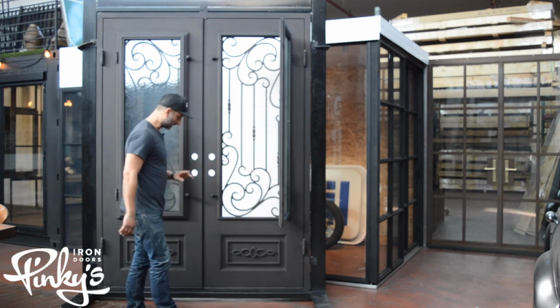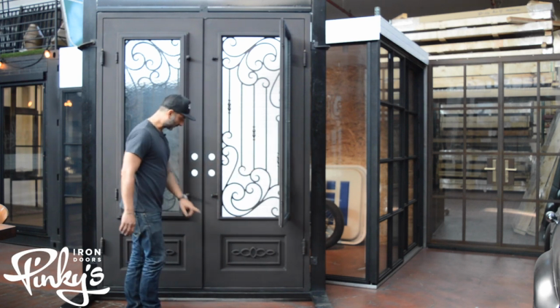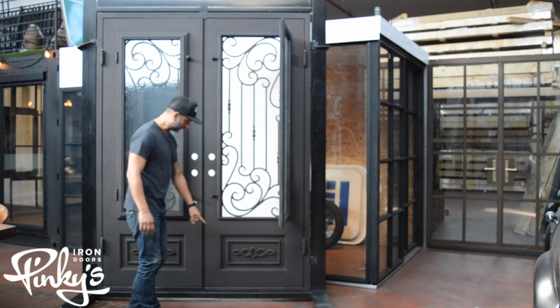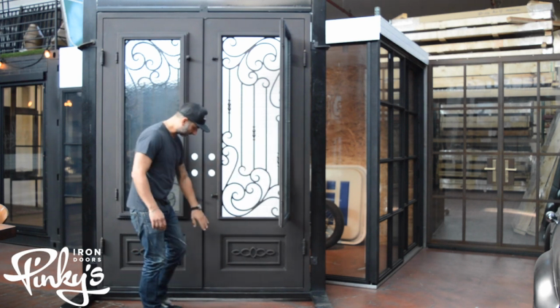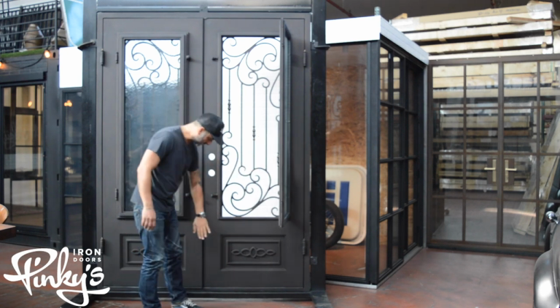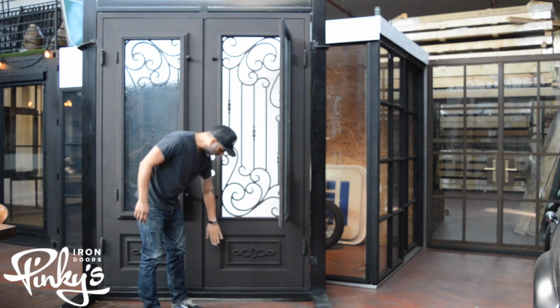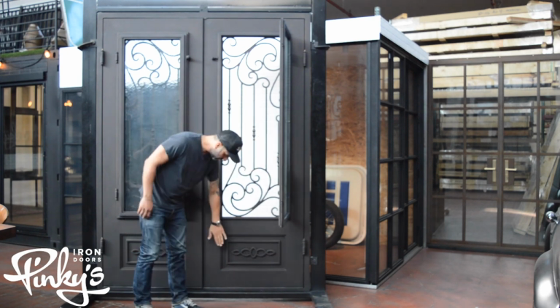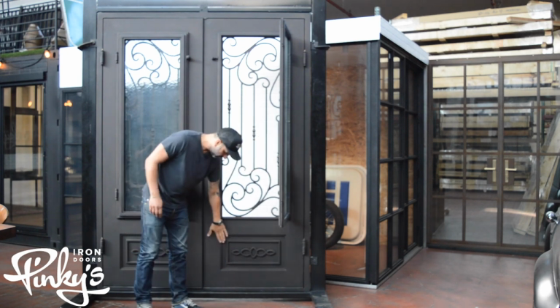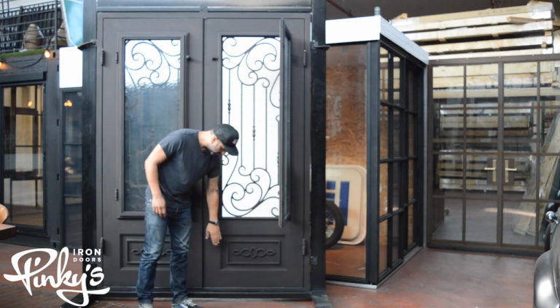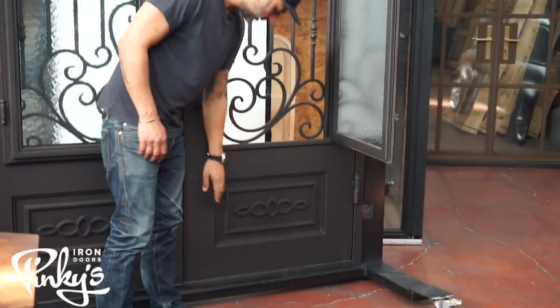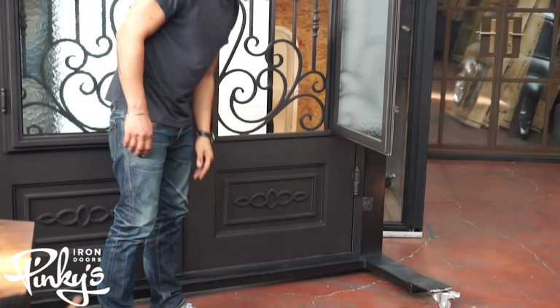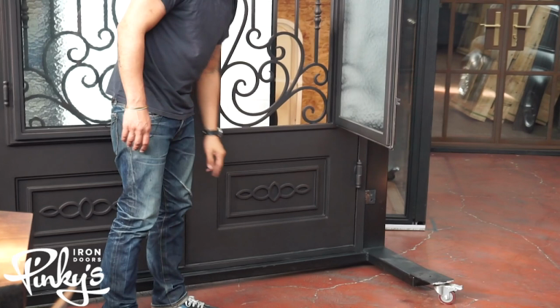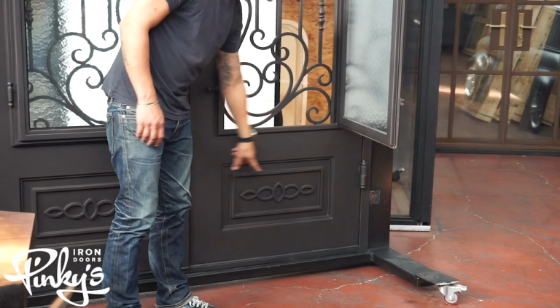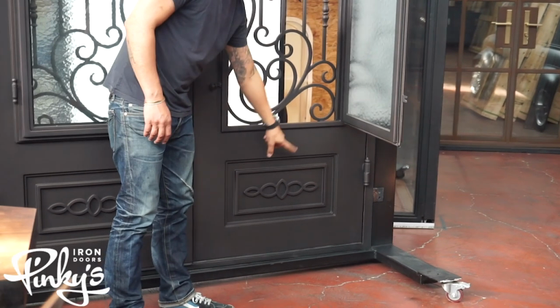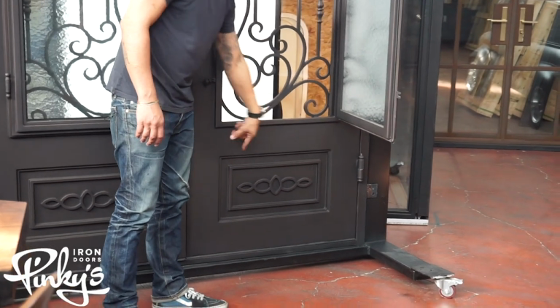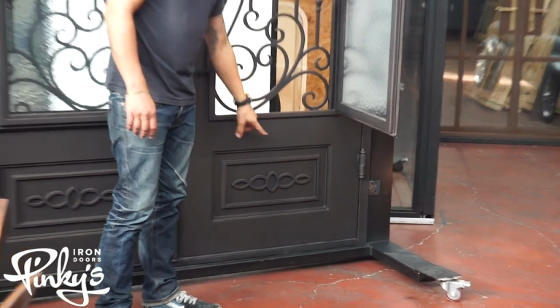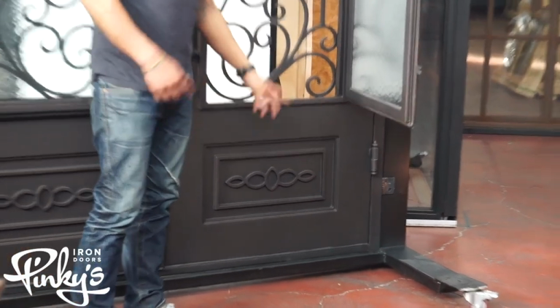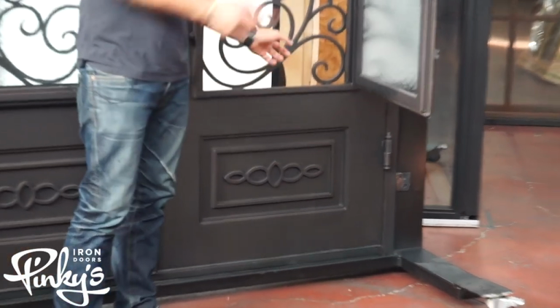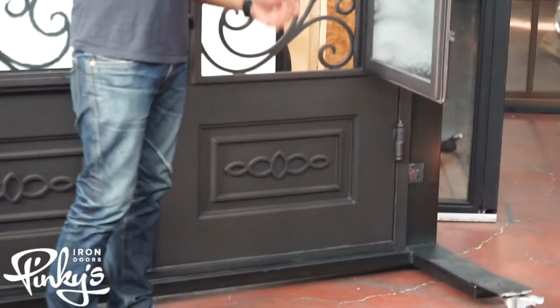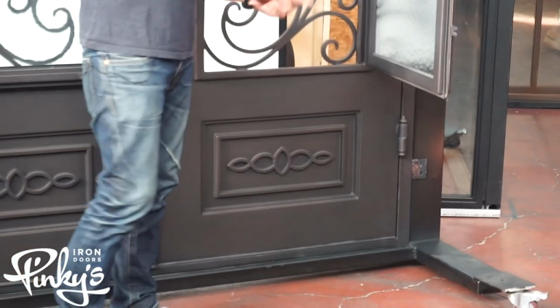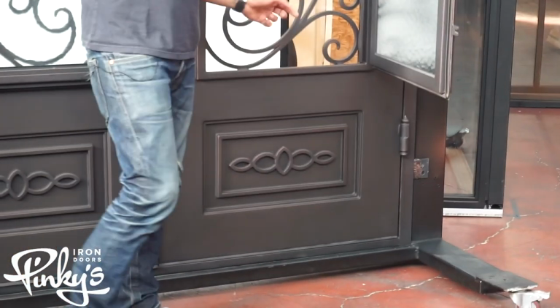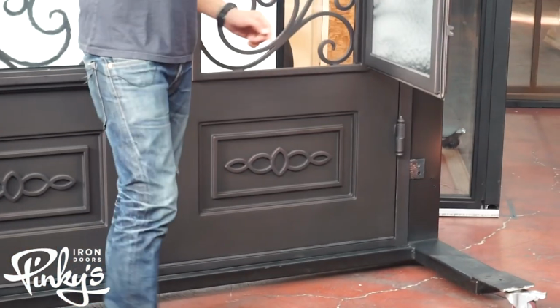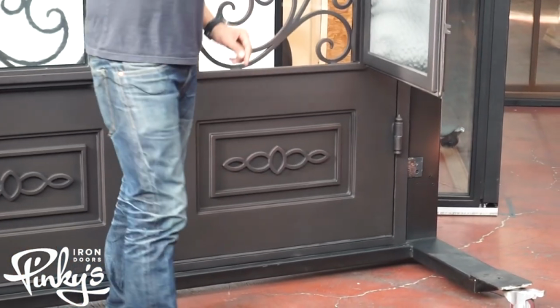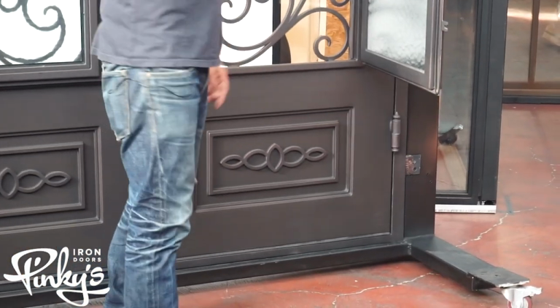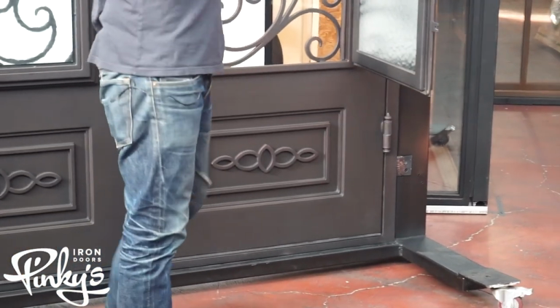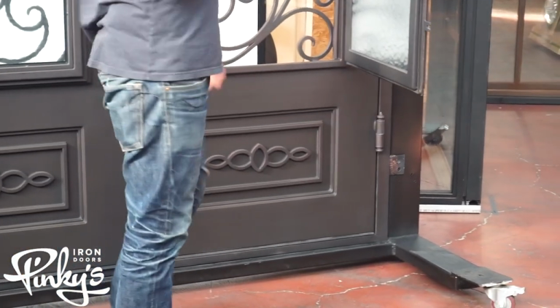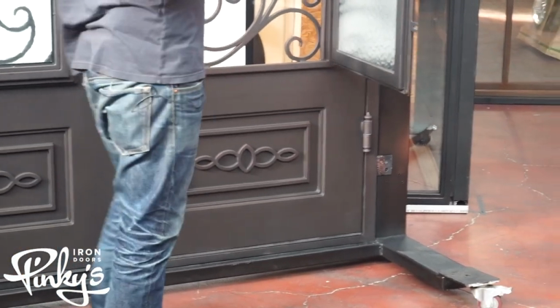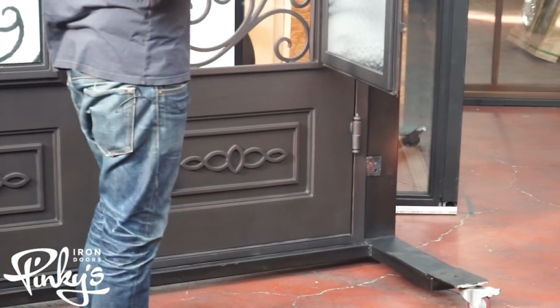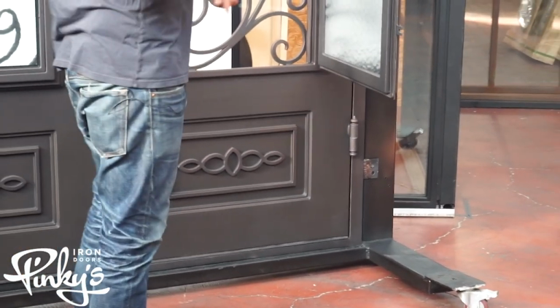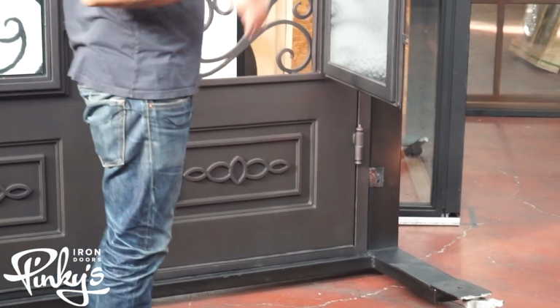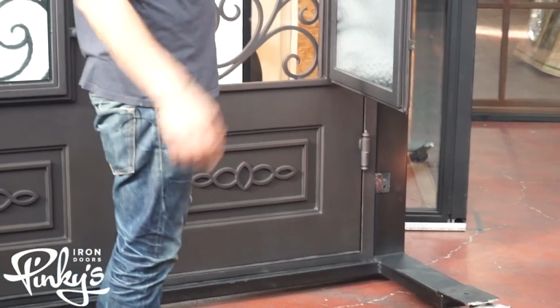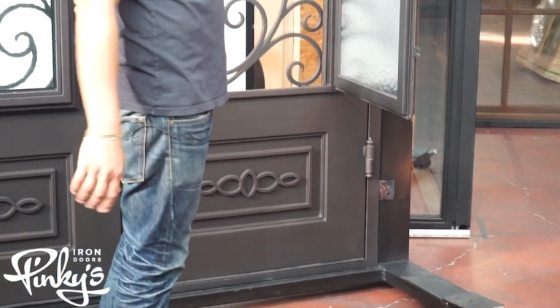Kick plate — this is a bottom kick plate. The design is duplicated on the back end of it, so you have it on the inside and outside.